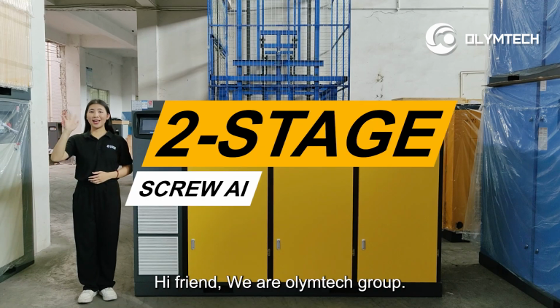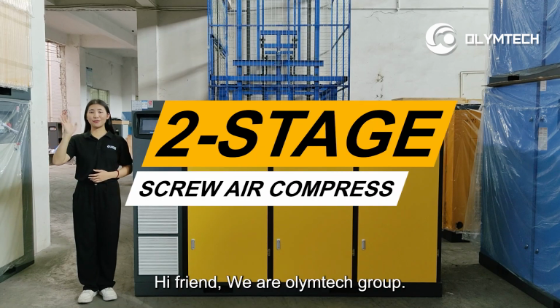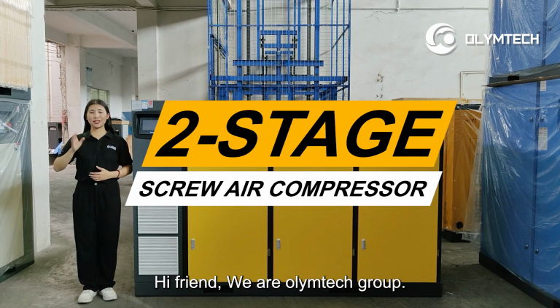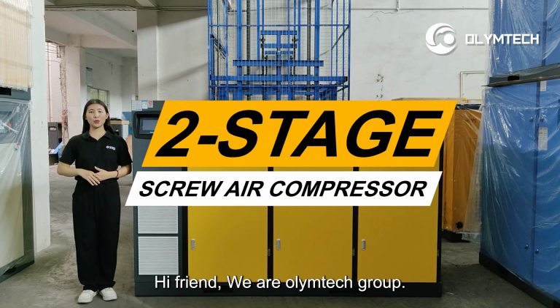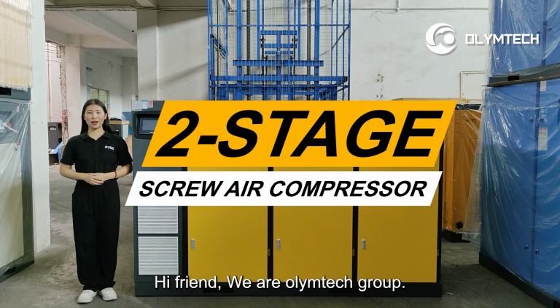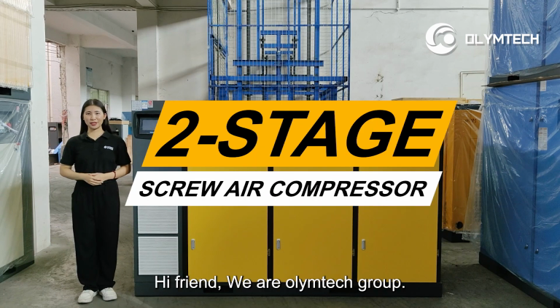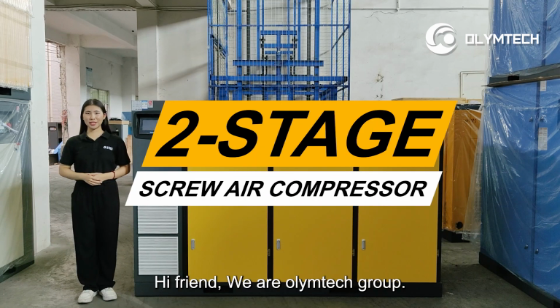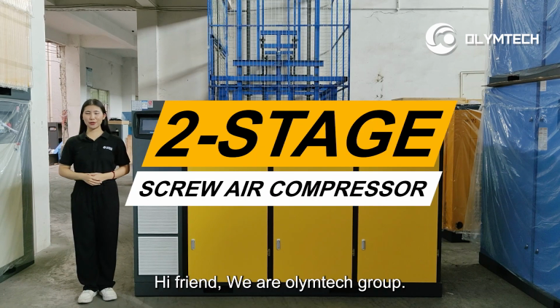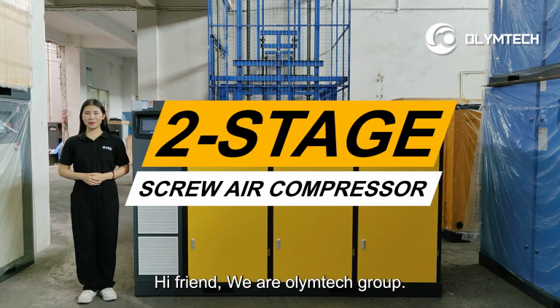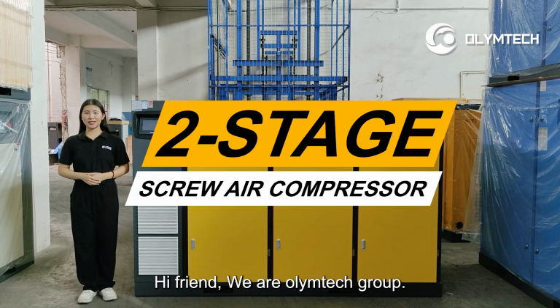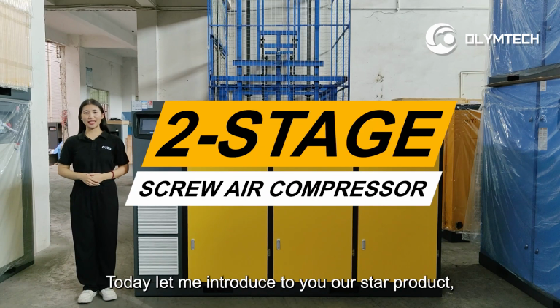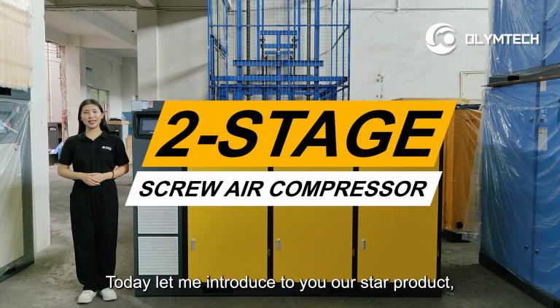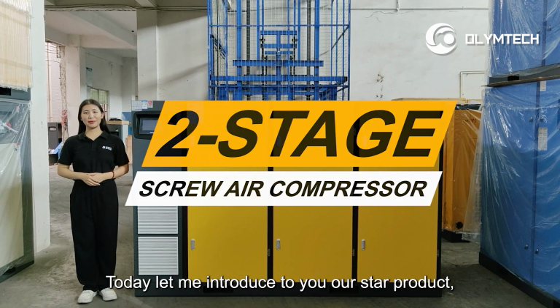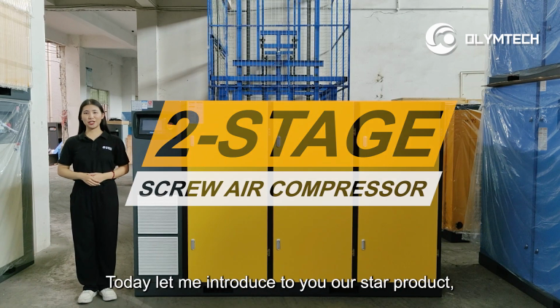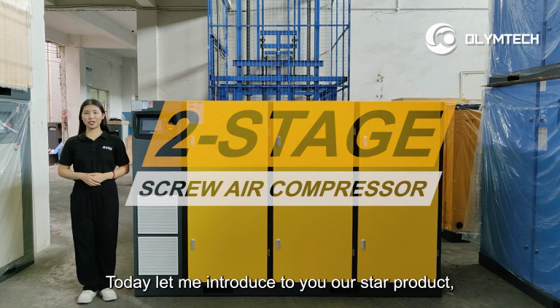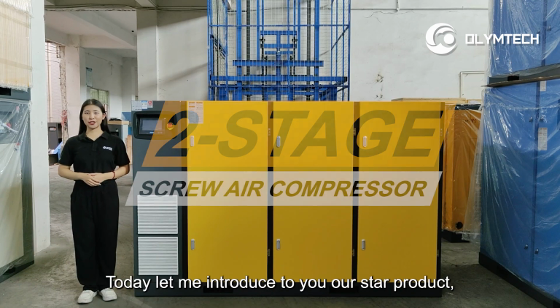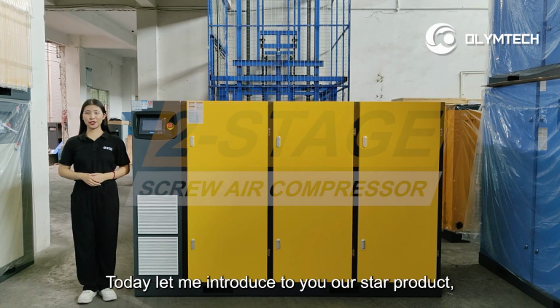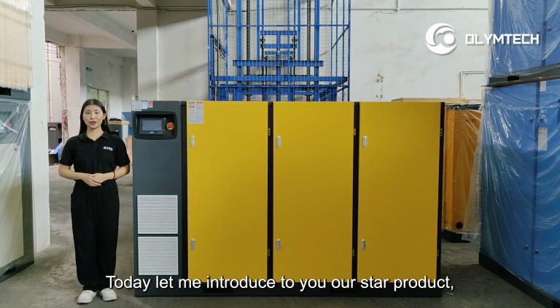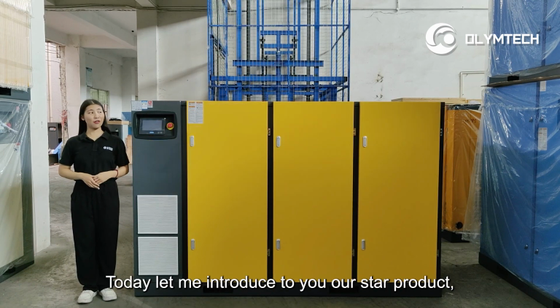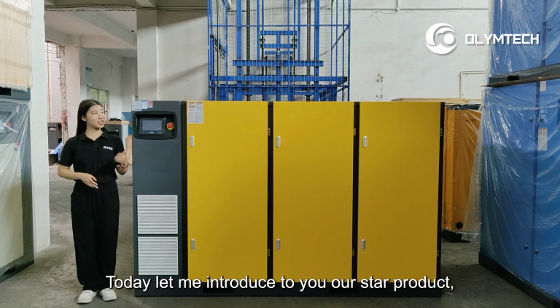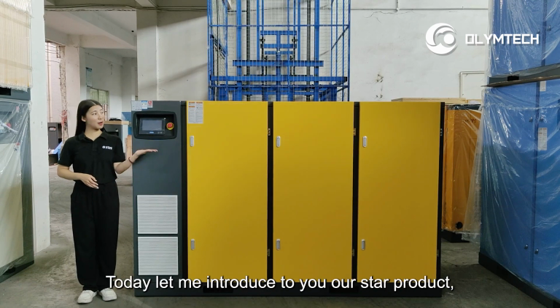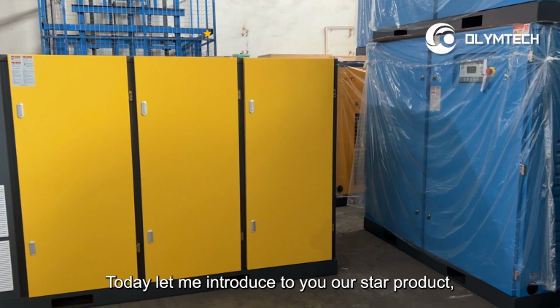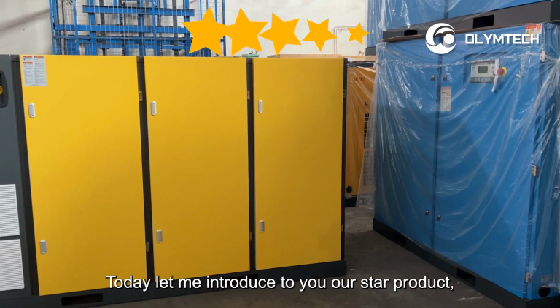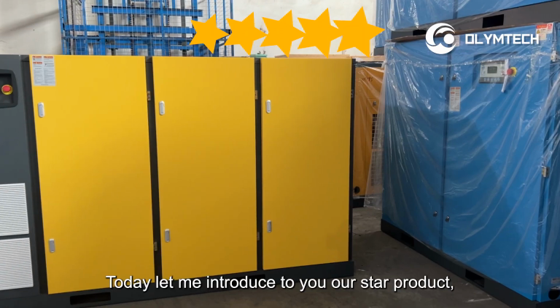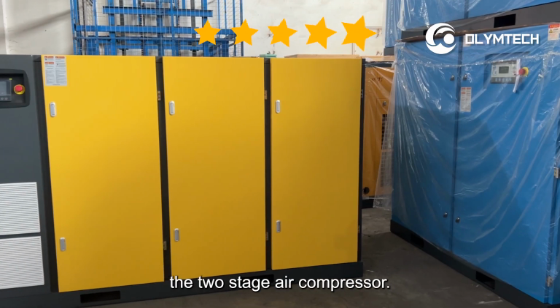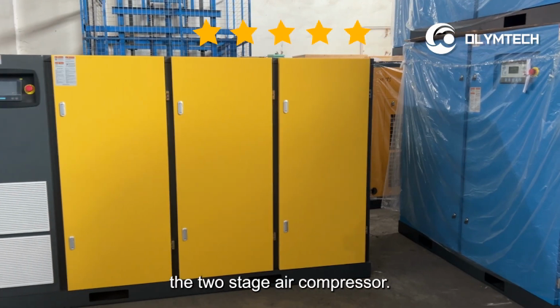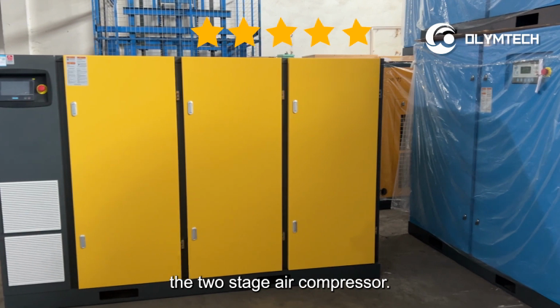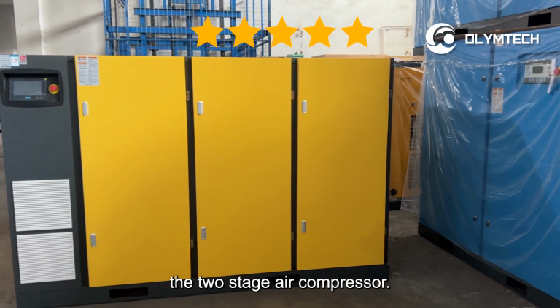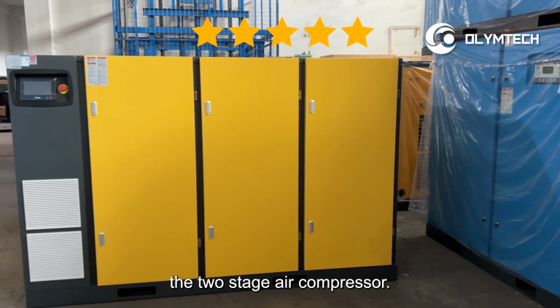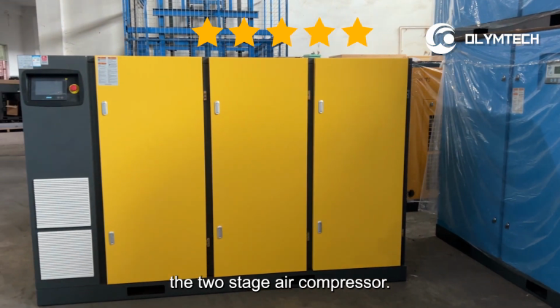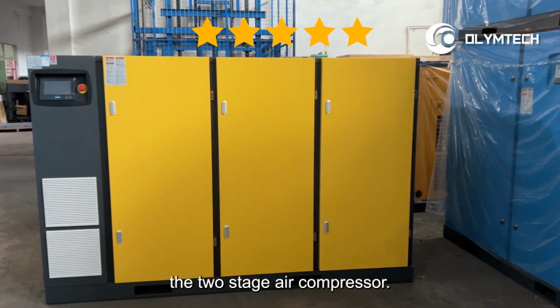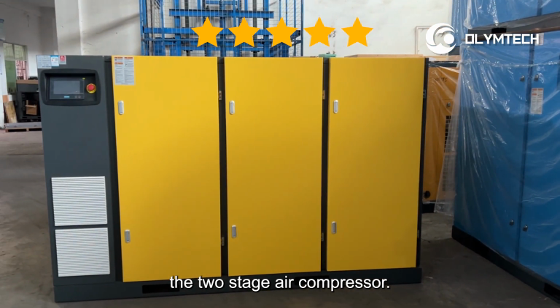Hi friends, we are OlimpTech Group. Today, let me introduce to you our star product, the two-stage air compressor.